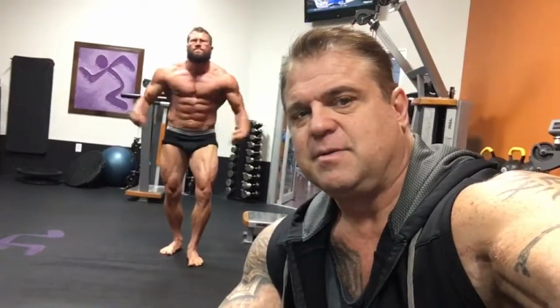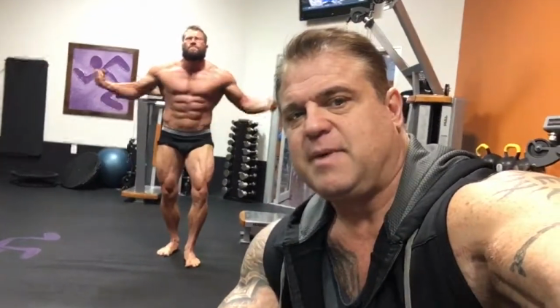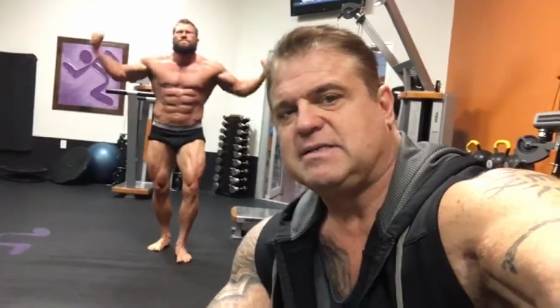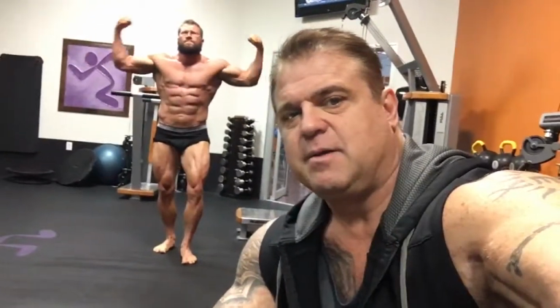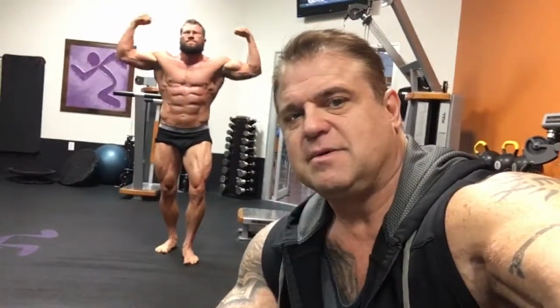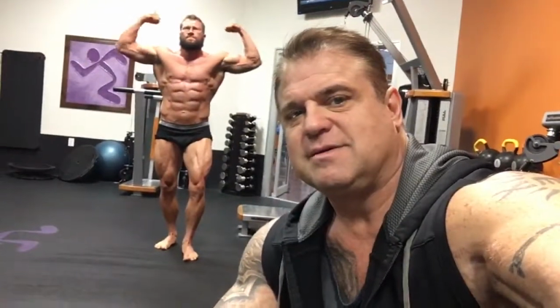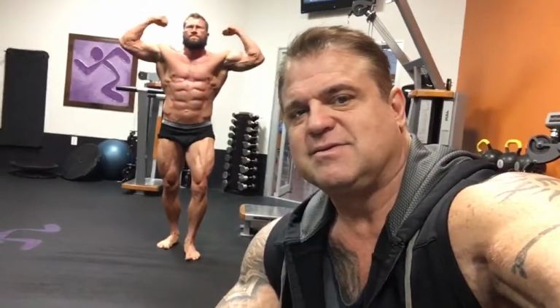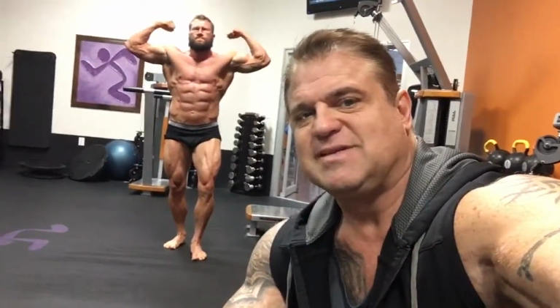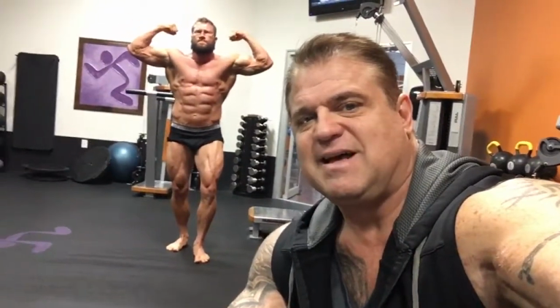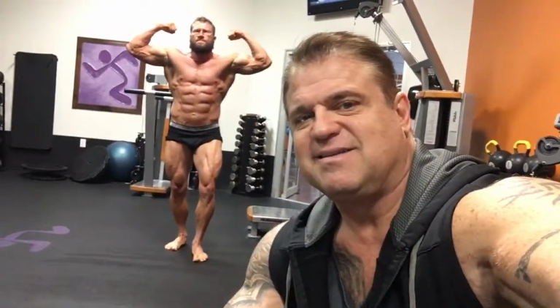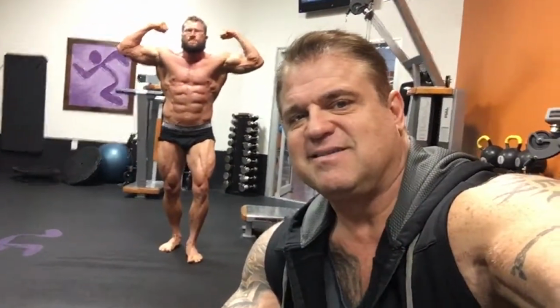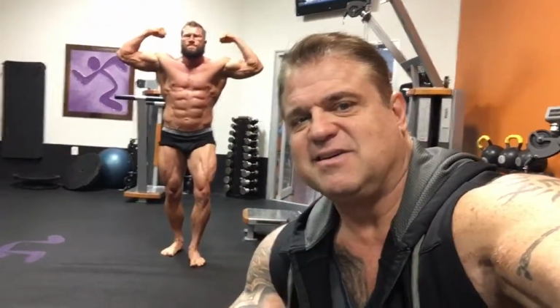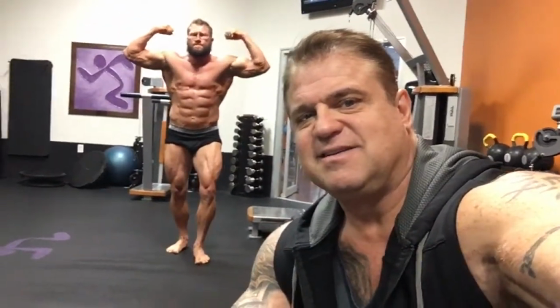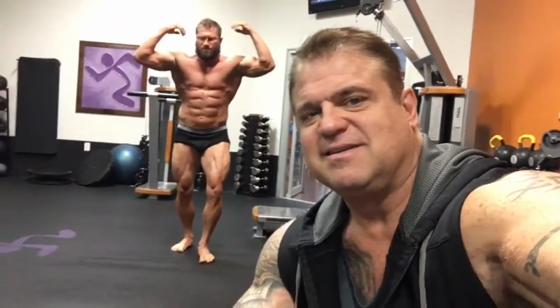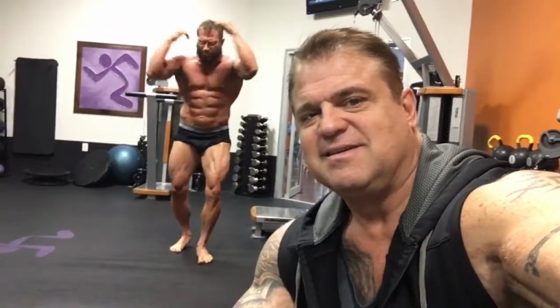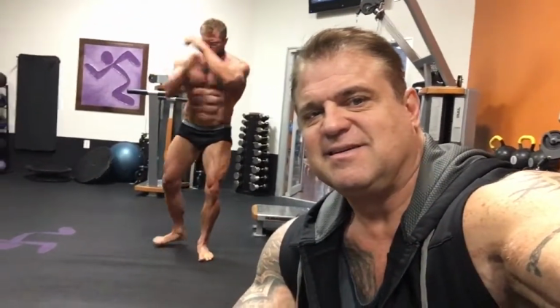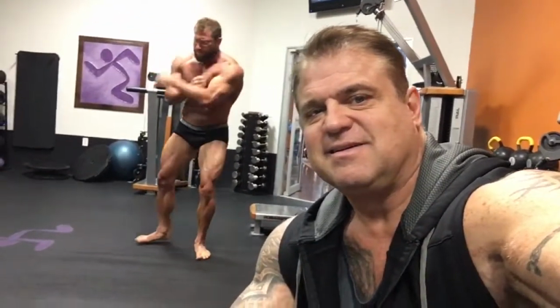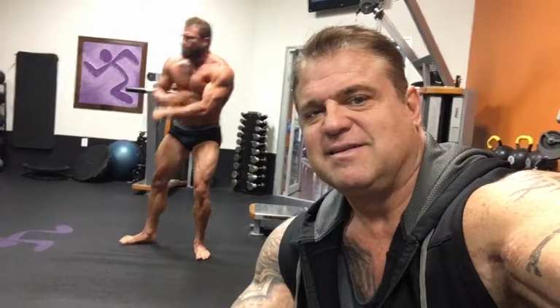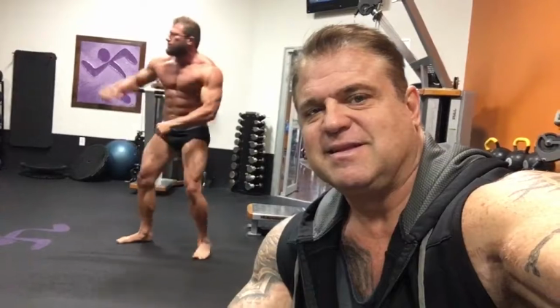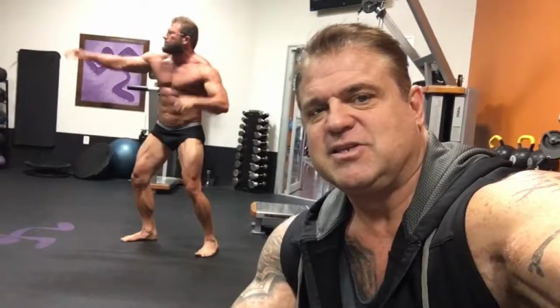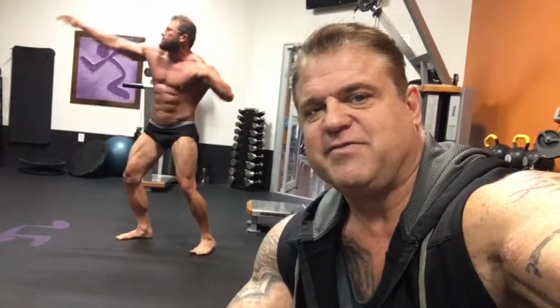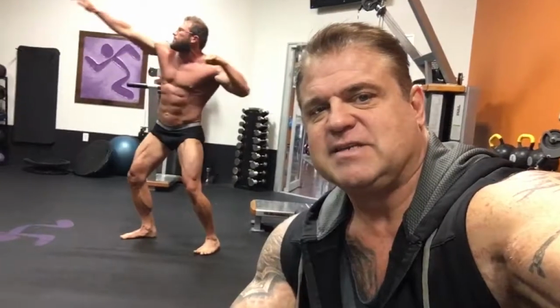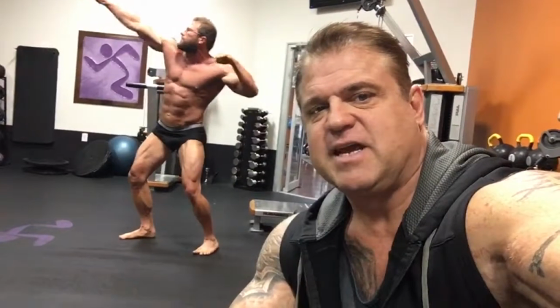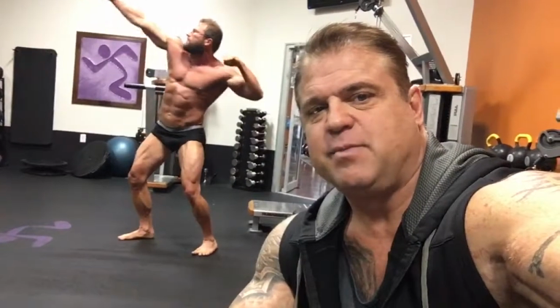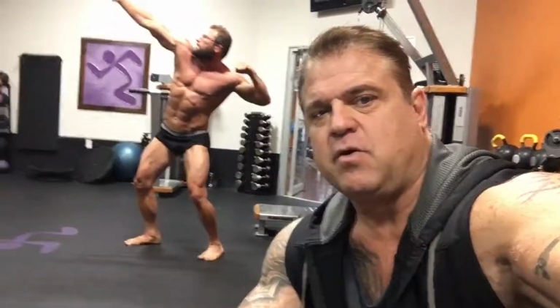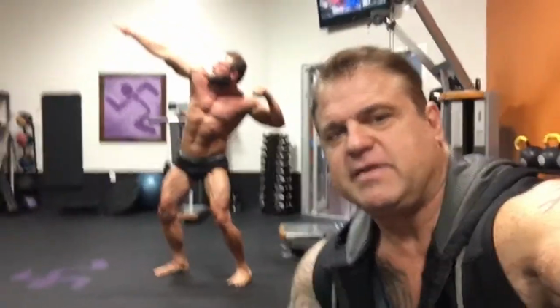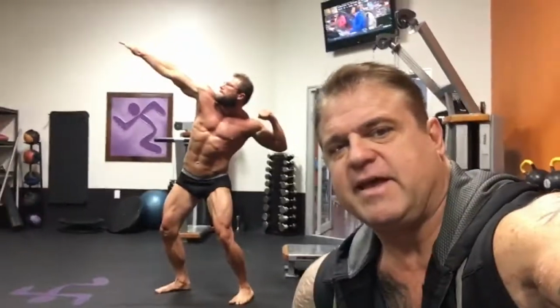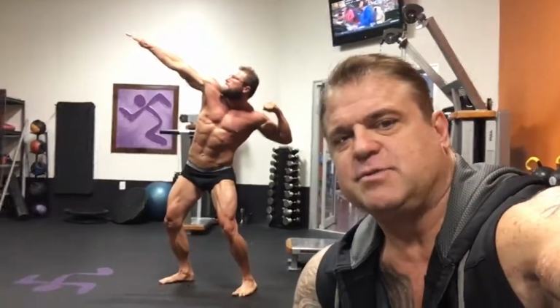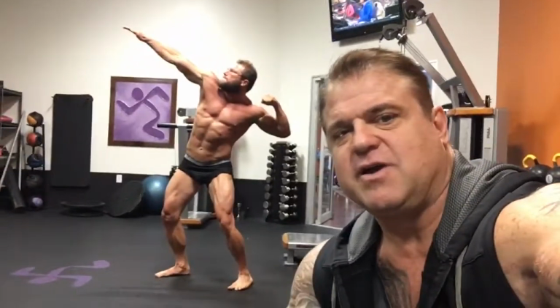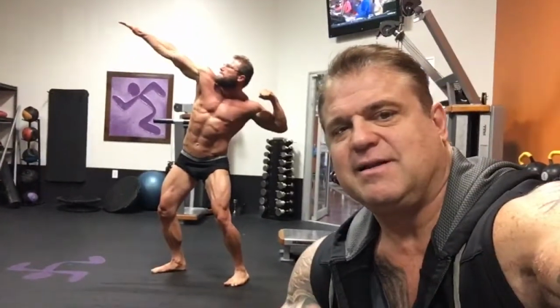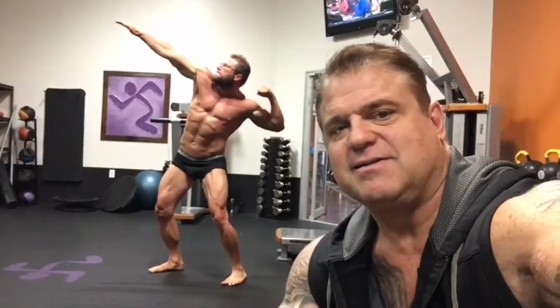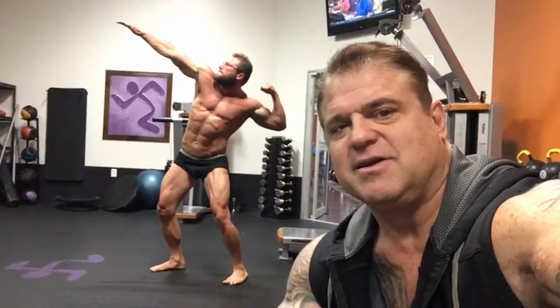Double bicep, breathe it down. Good. Lean into that Frank Zane. Hold that hand up straight. Good.